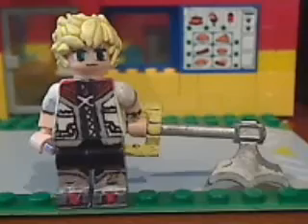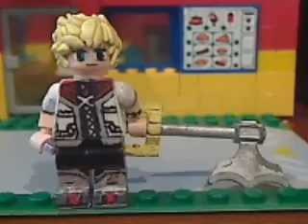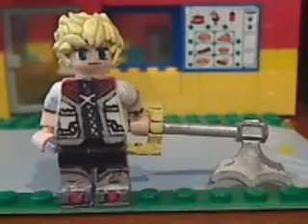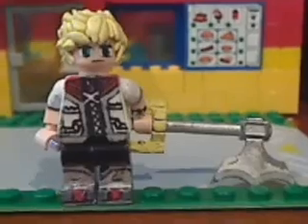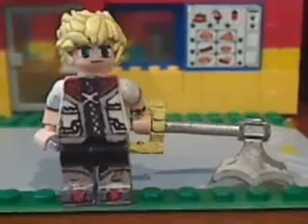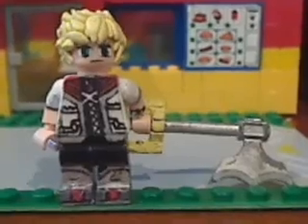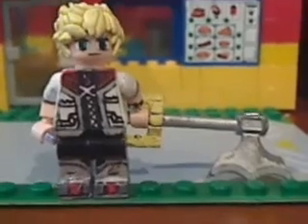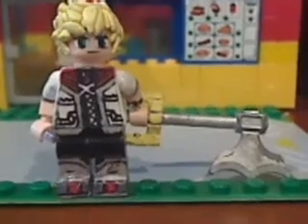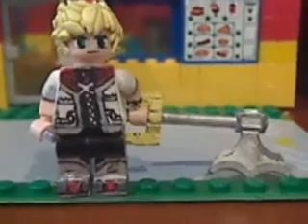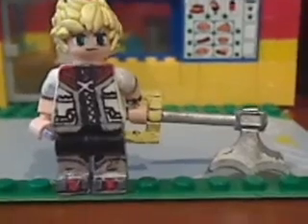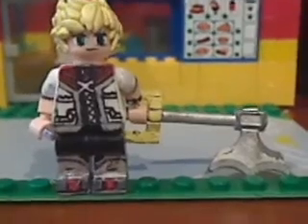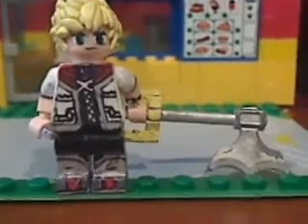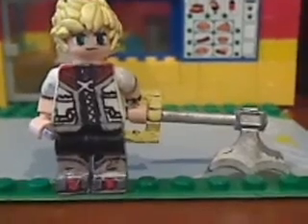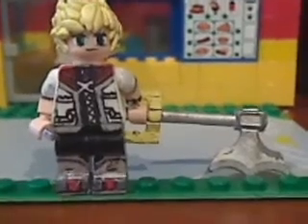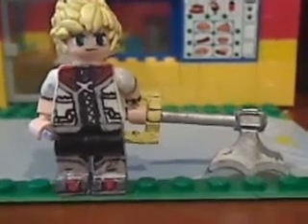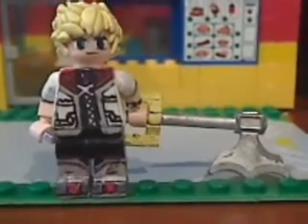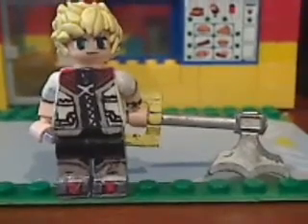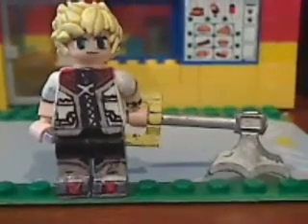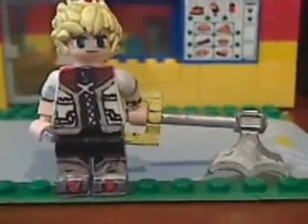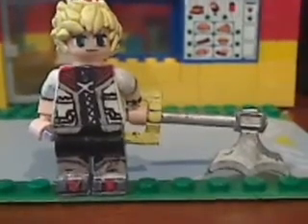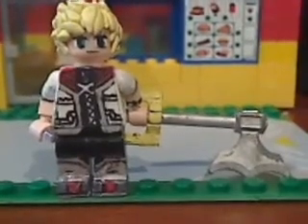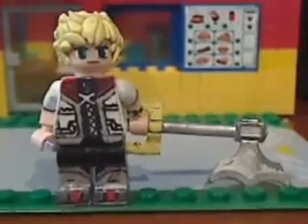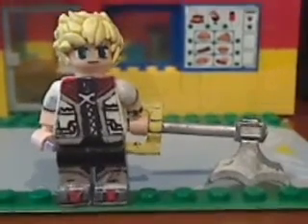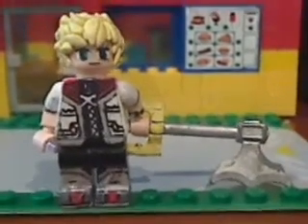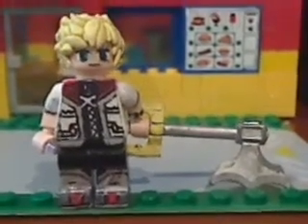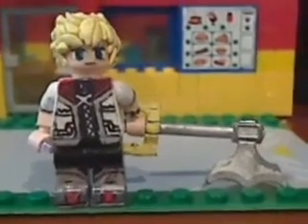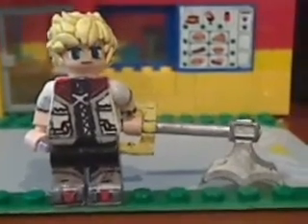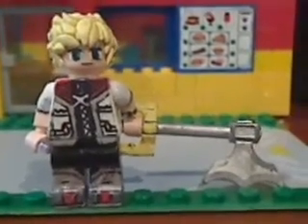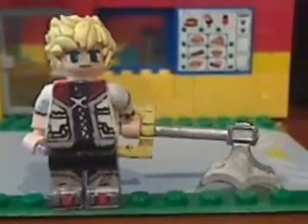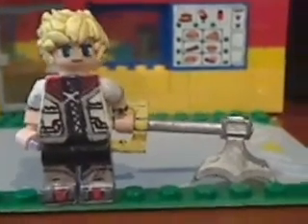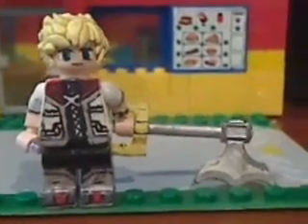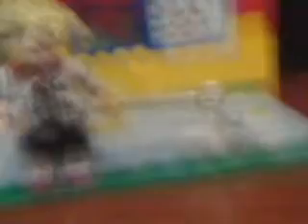Hey guys, Gabby M. Studio 799 here, and today I have a Lego Roxas.